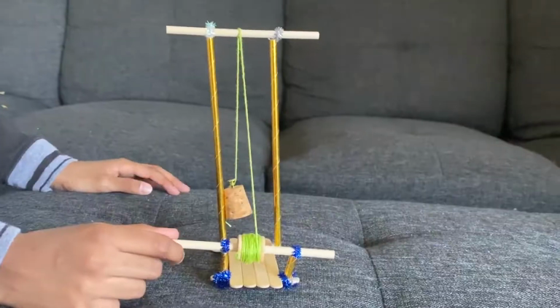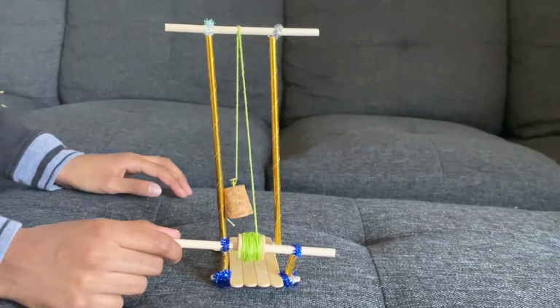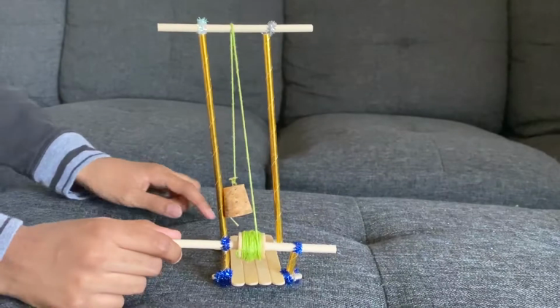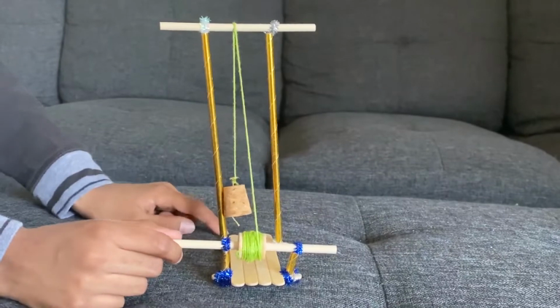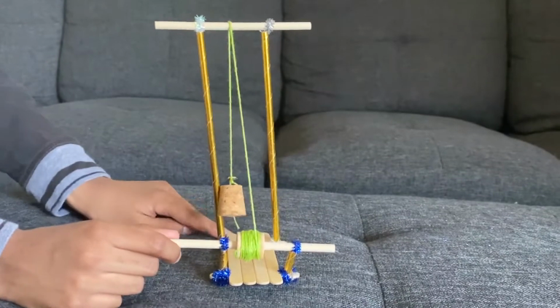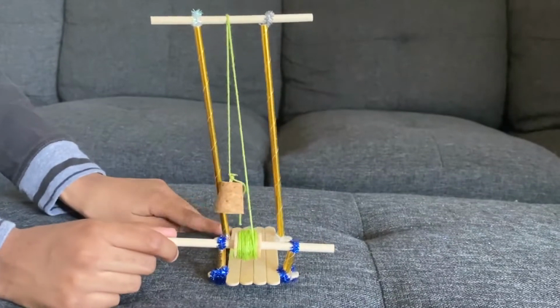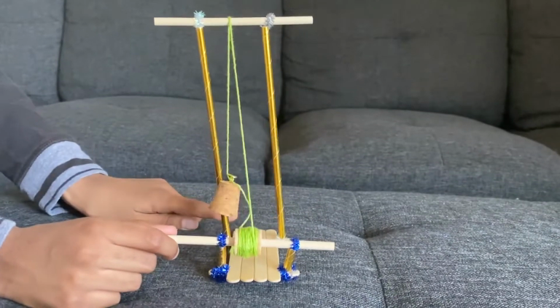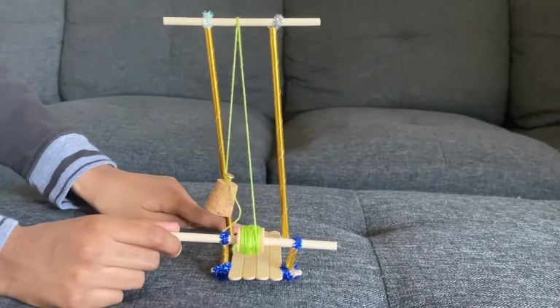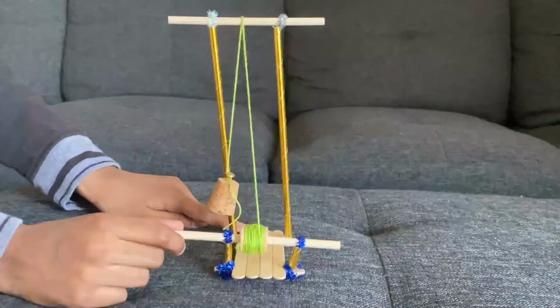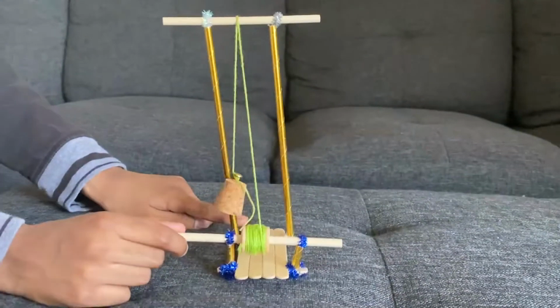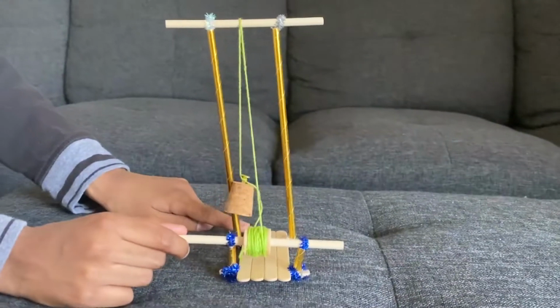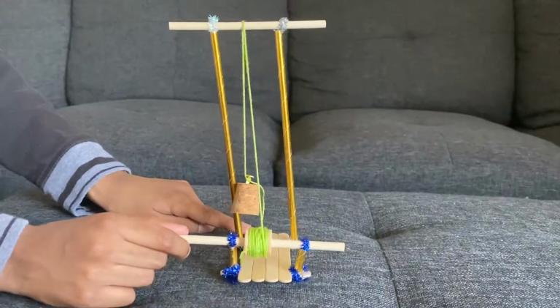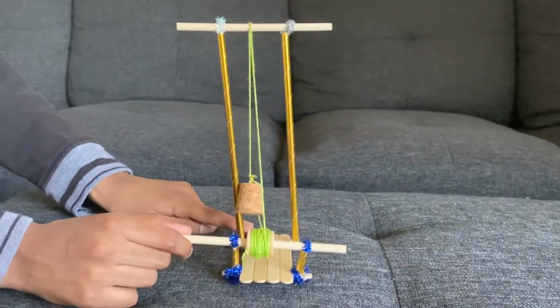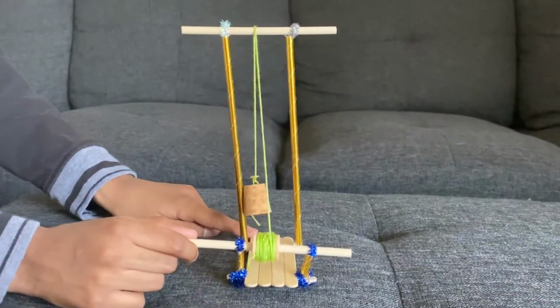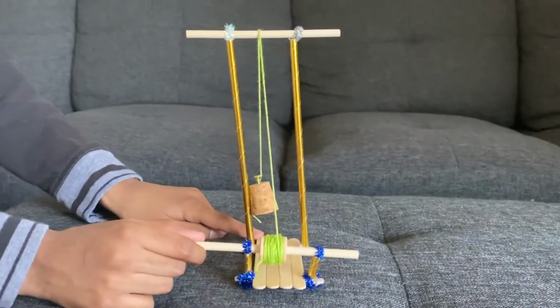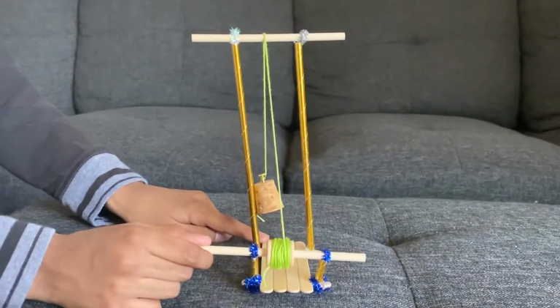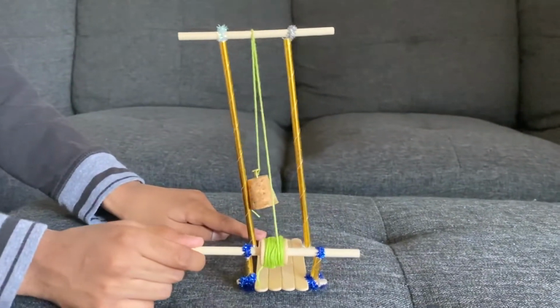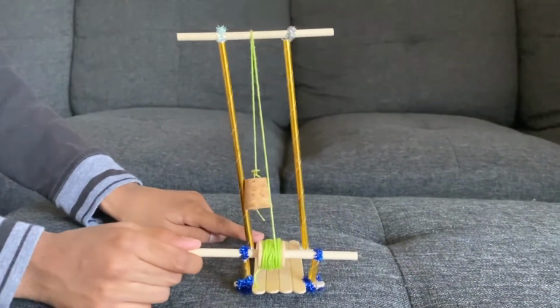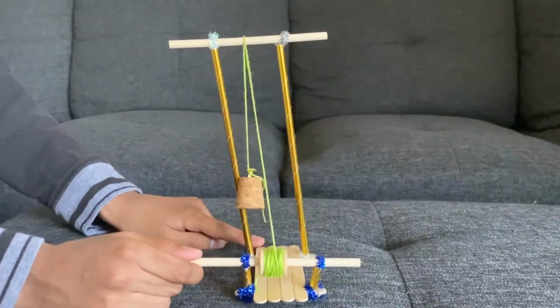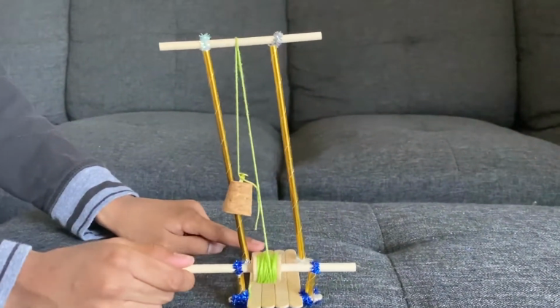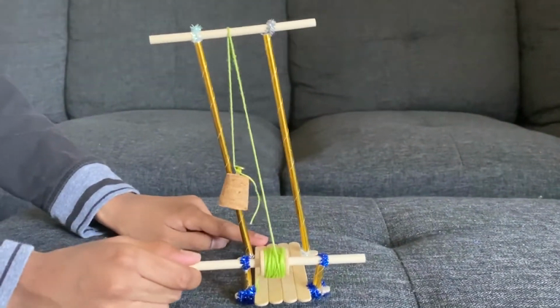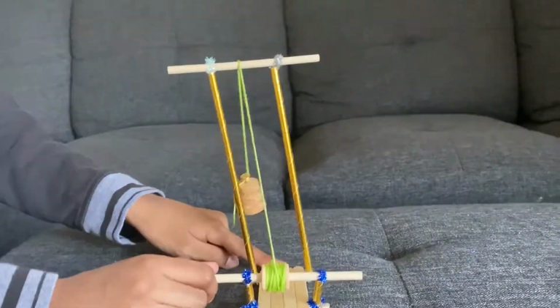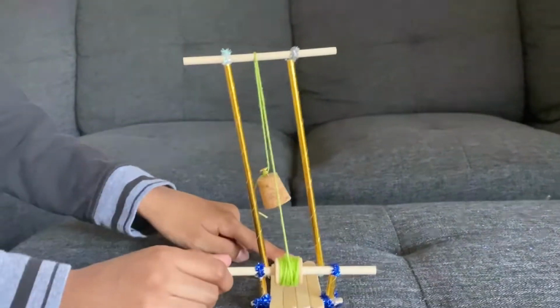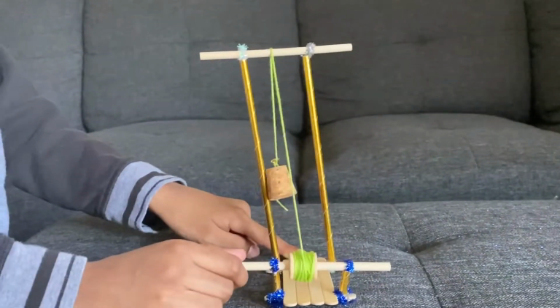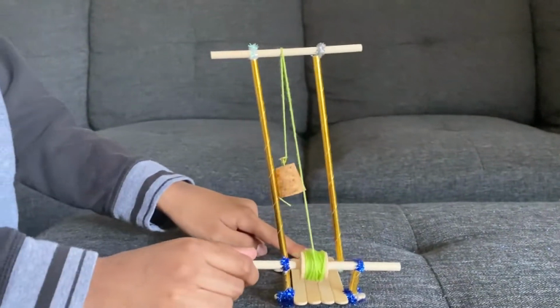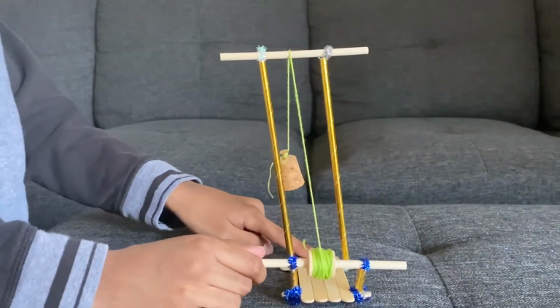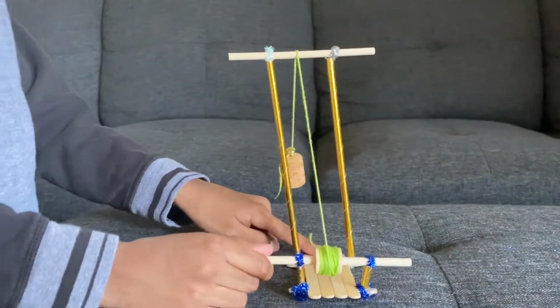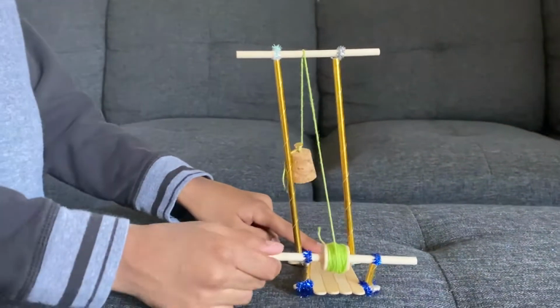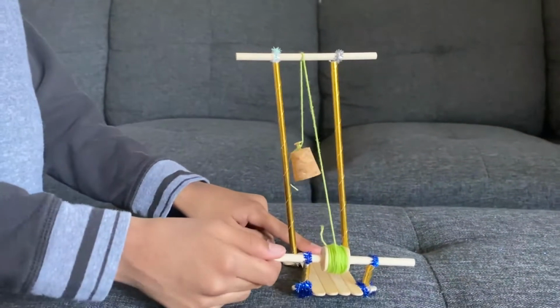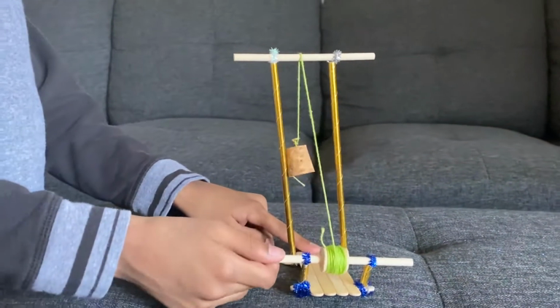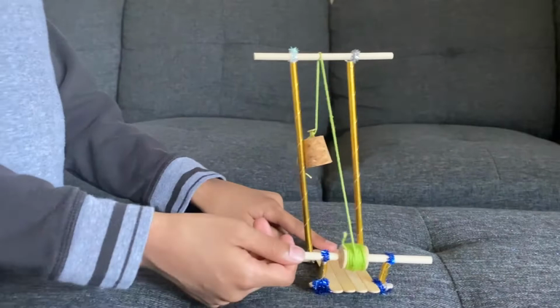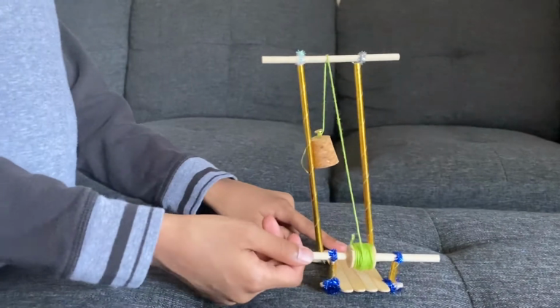So this is the finishing look of the pulley.